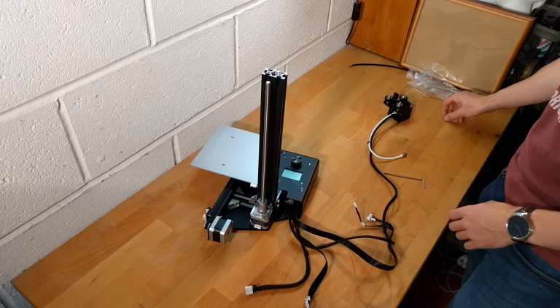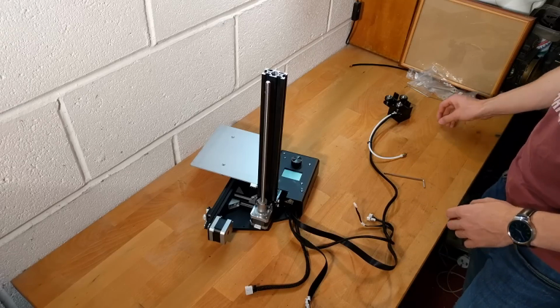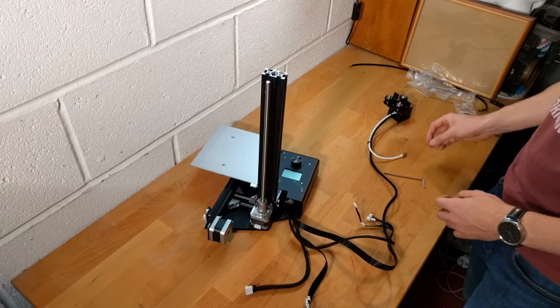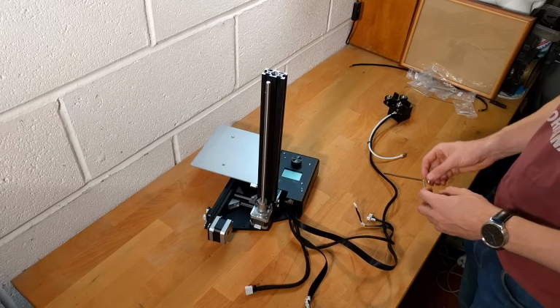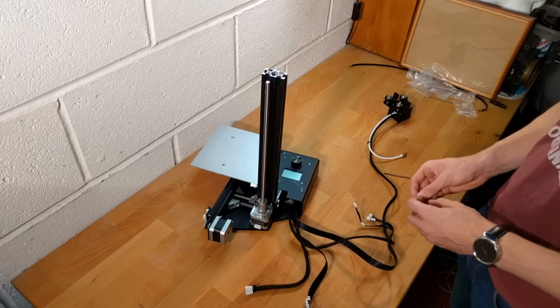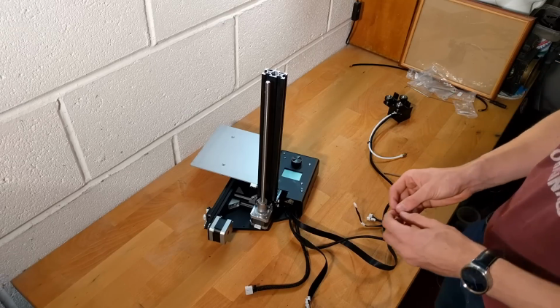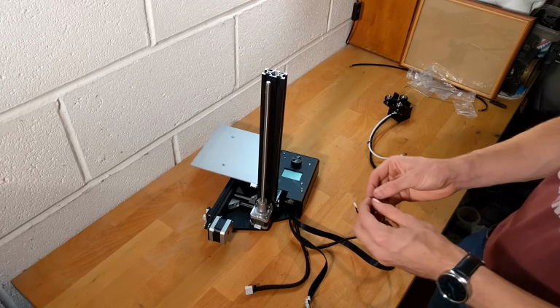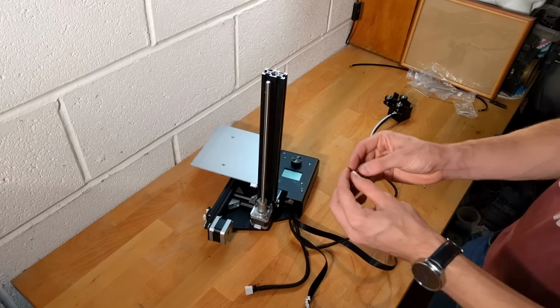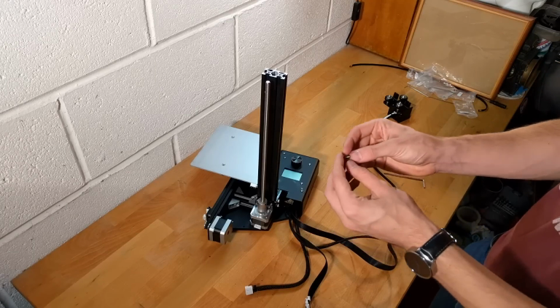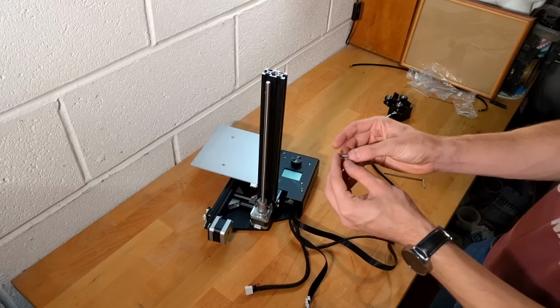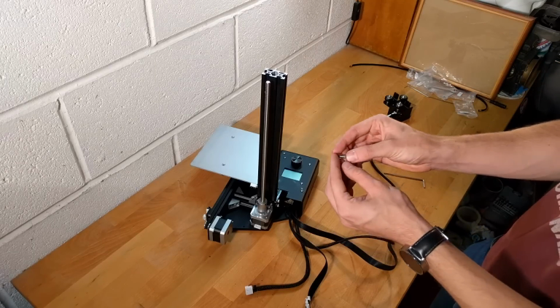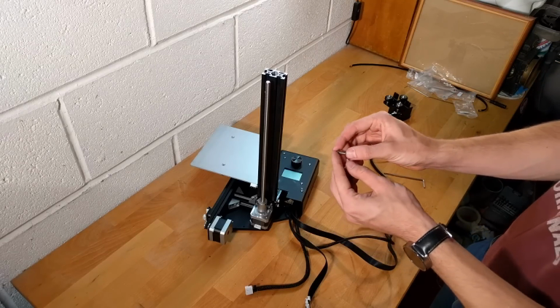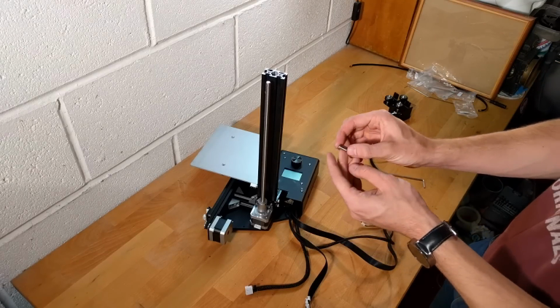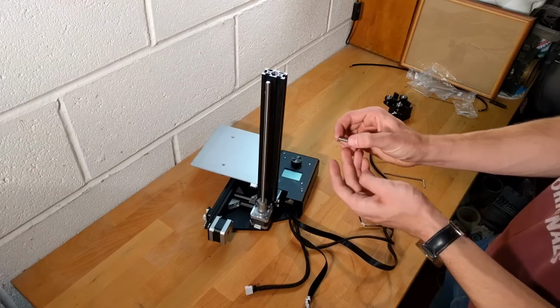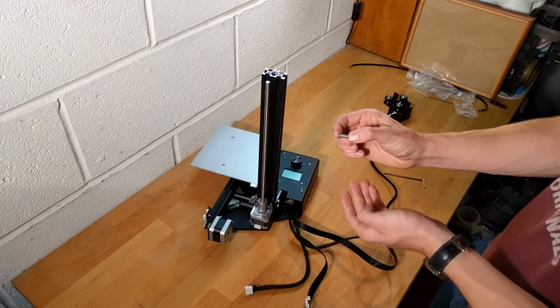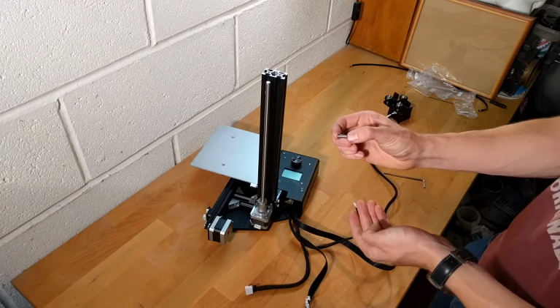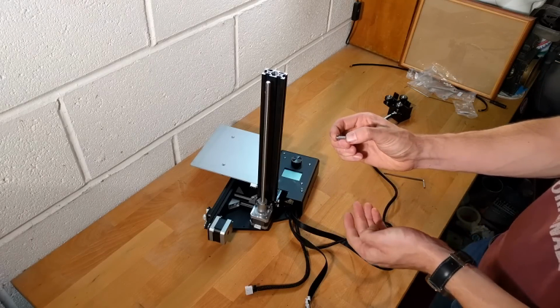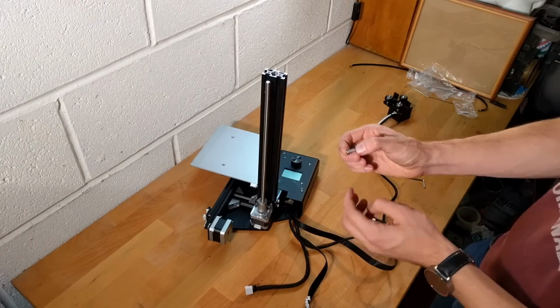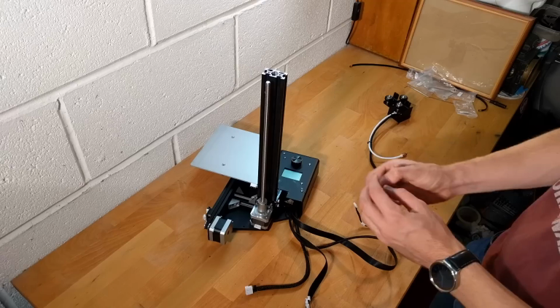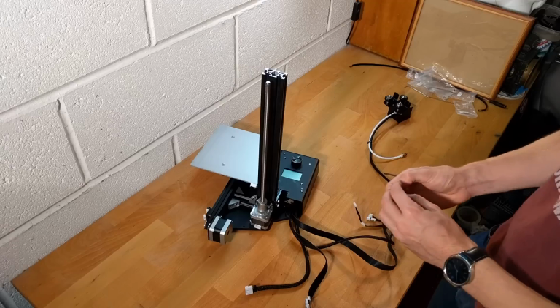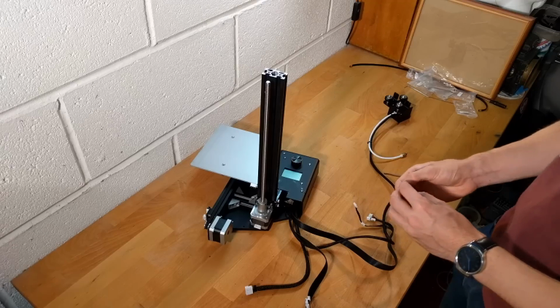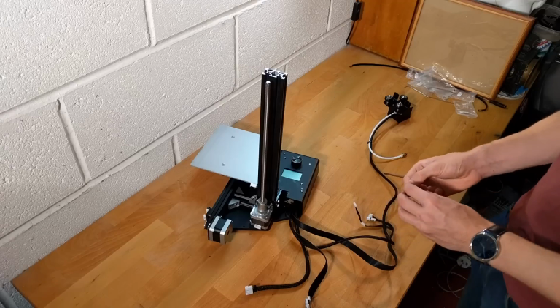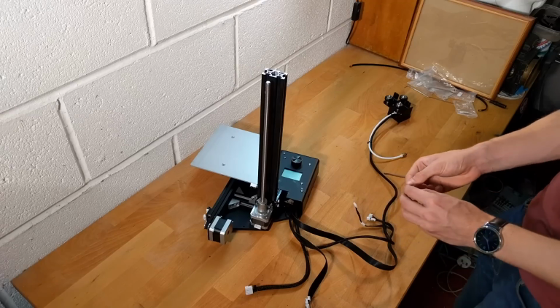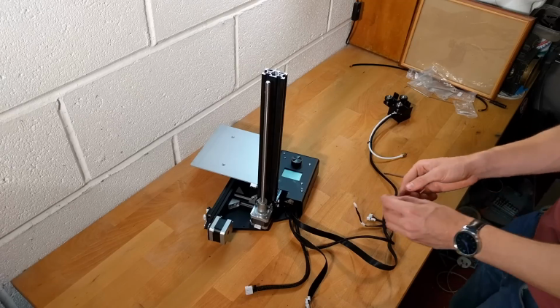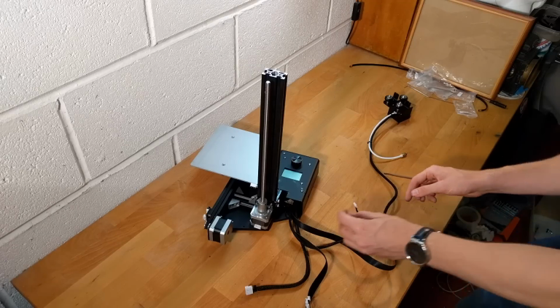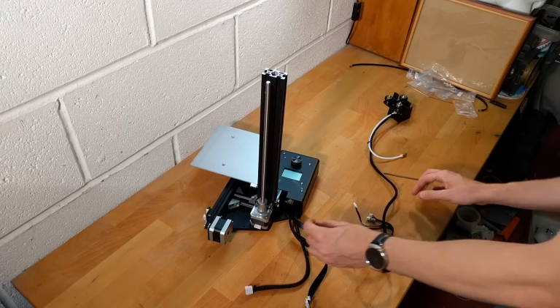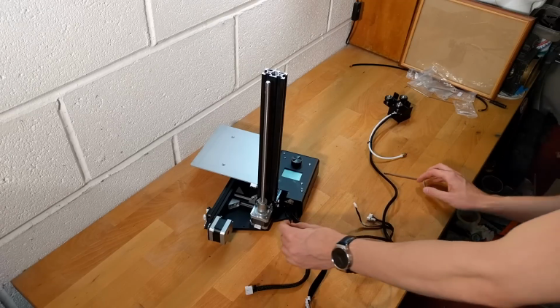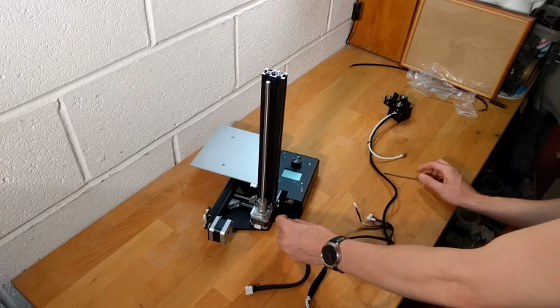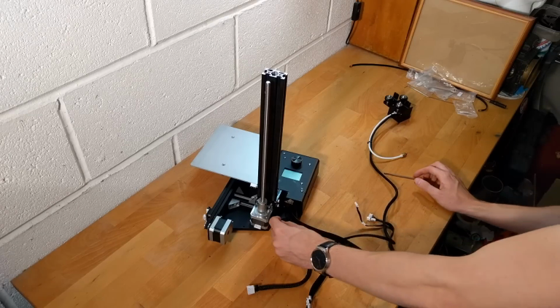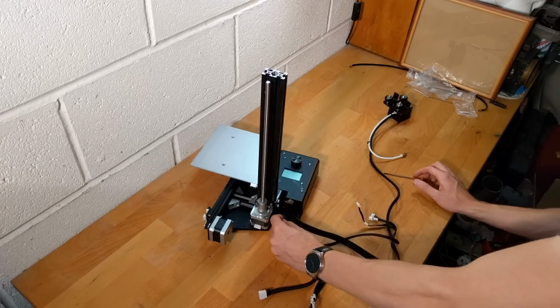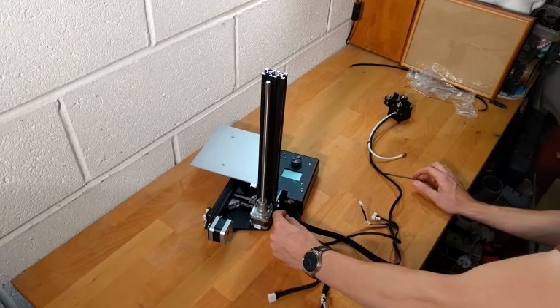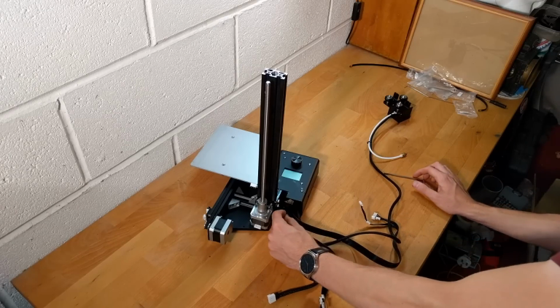Use the screw that came with the Z-stop to further attach the switch into the Z-axis bar.